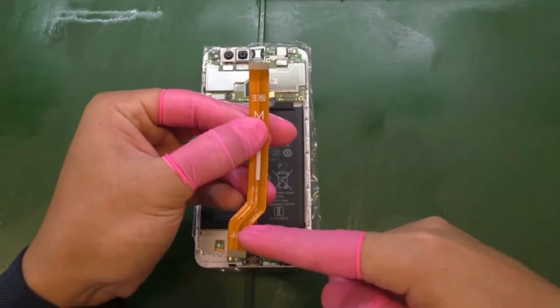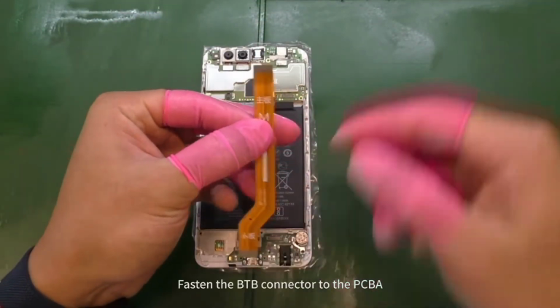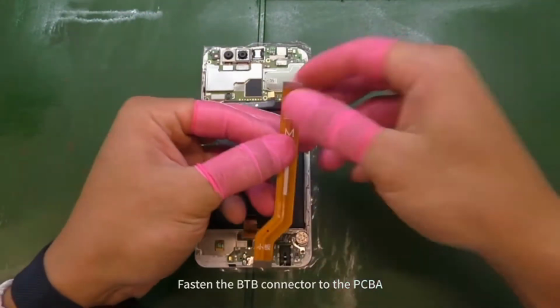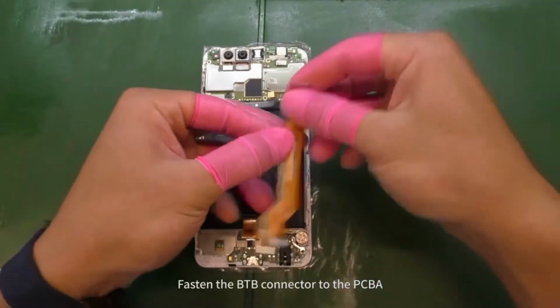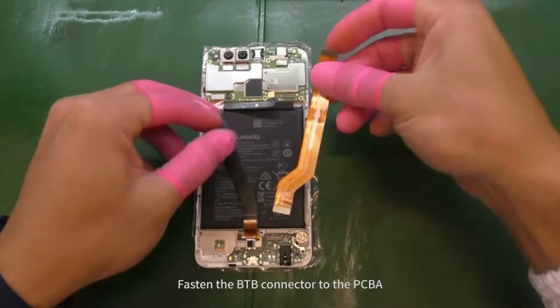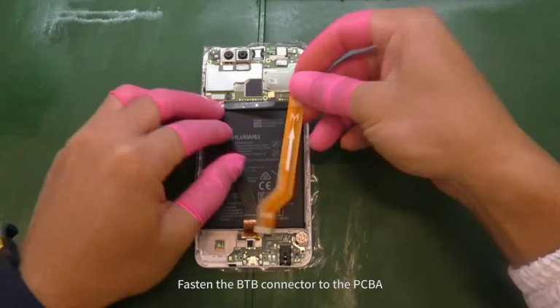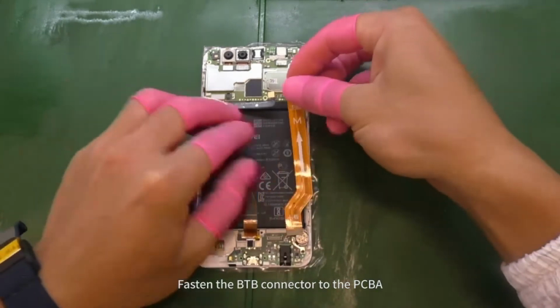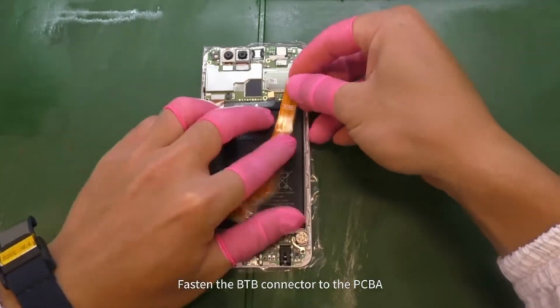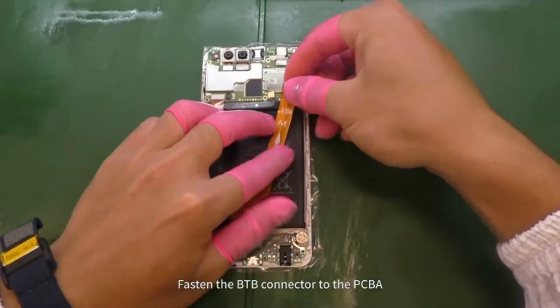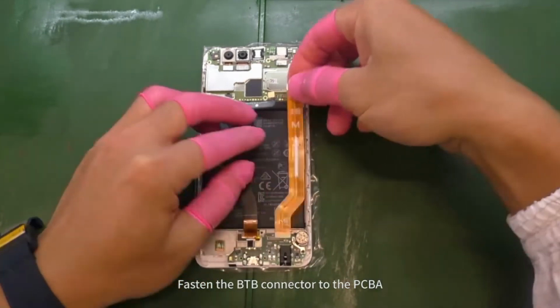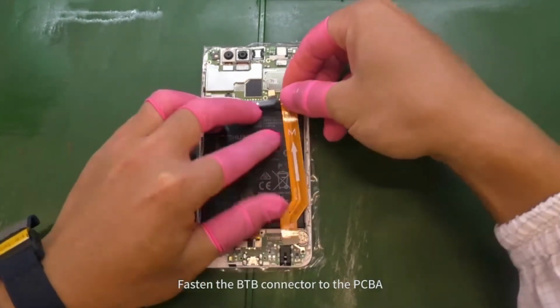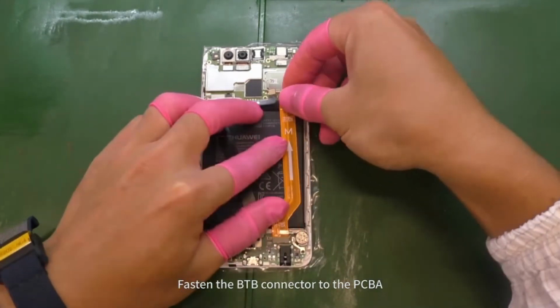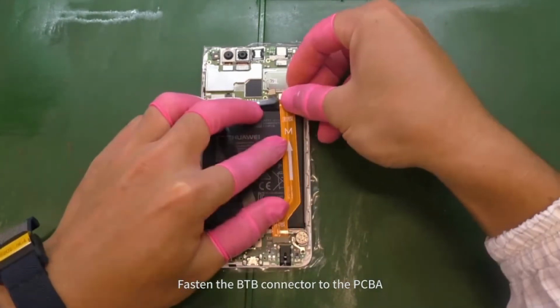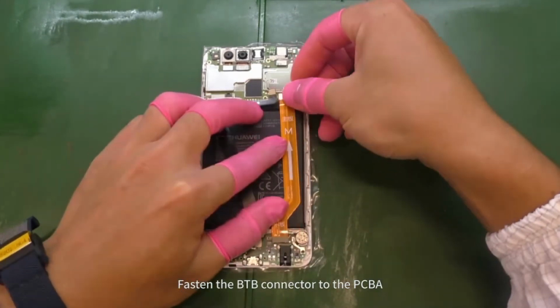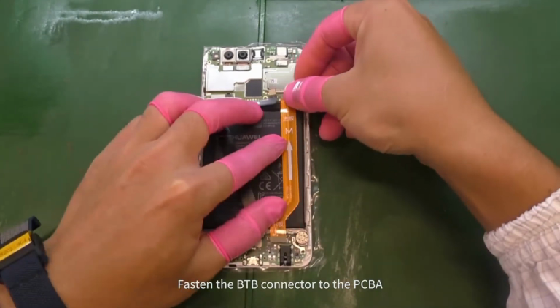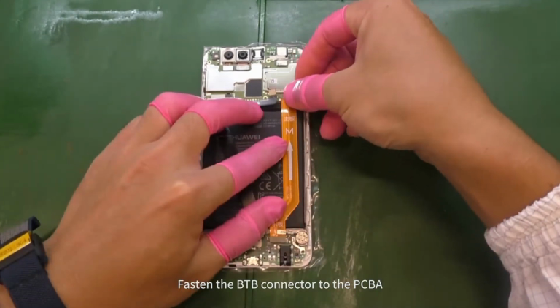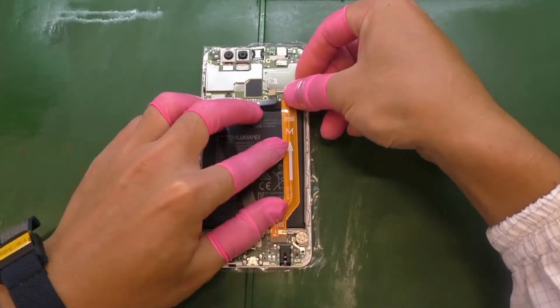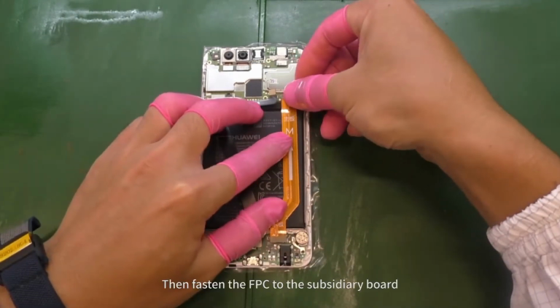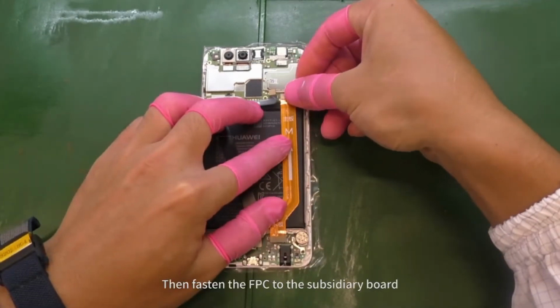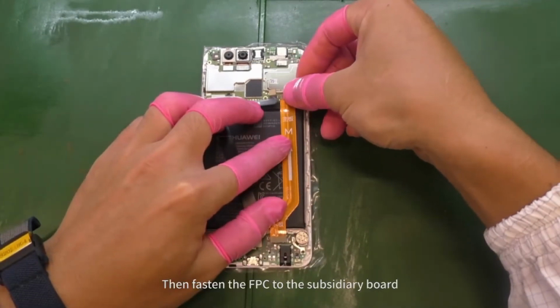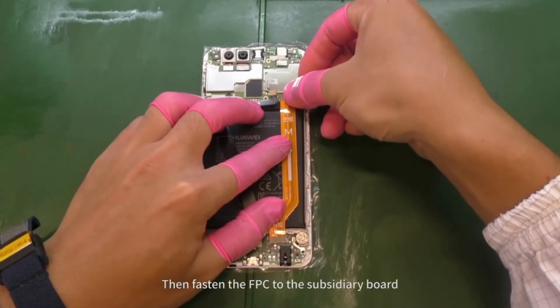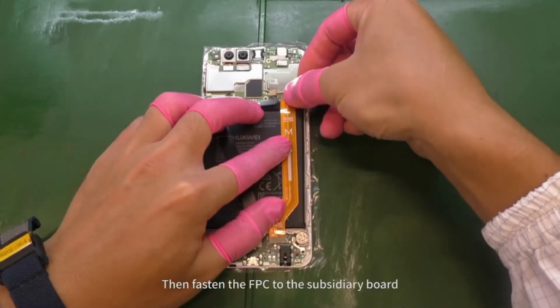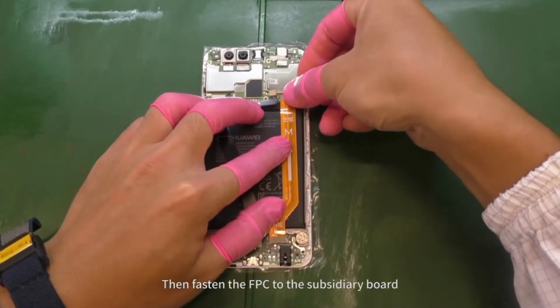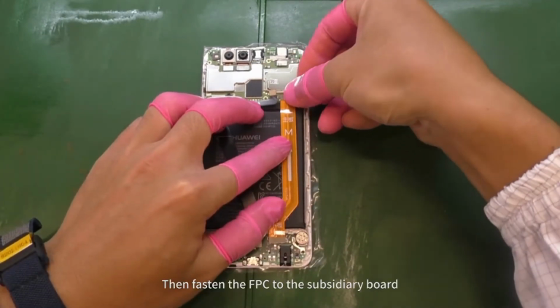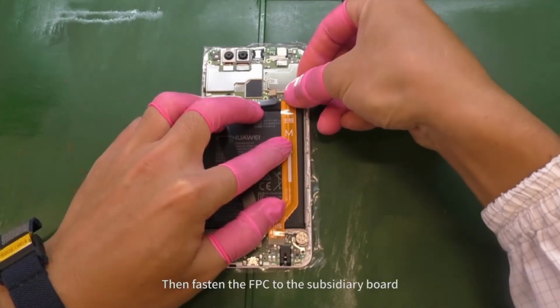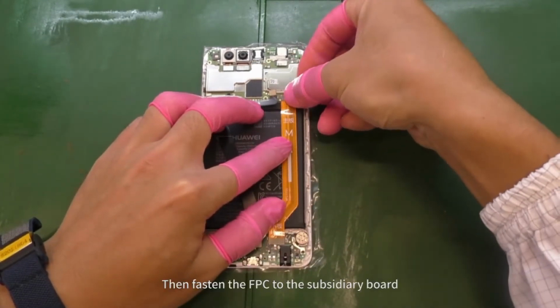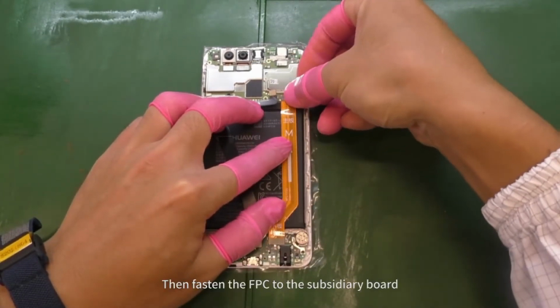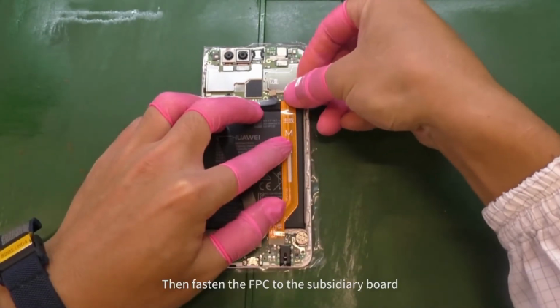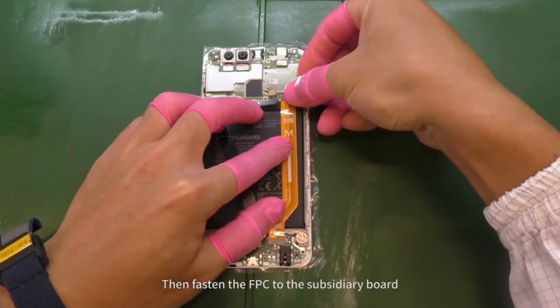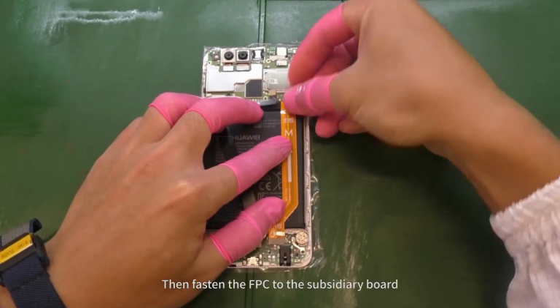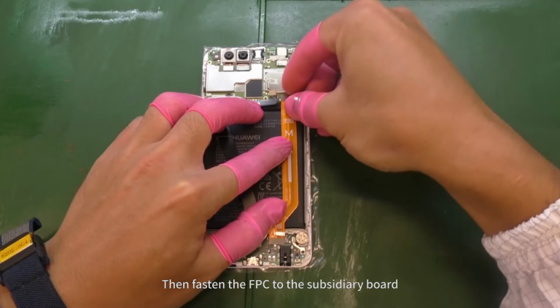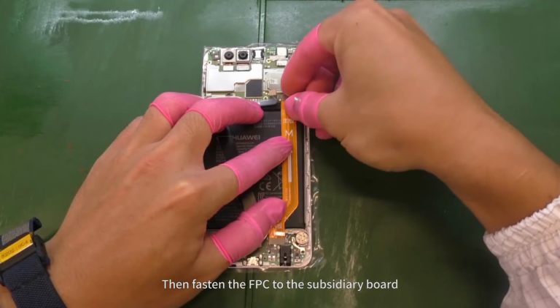Fasten the B2B connector to the PCBA. Then fasten the FPC to the subsidiary board.